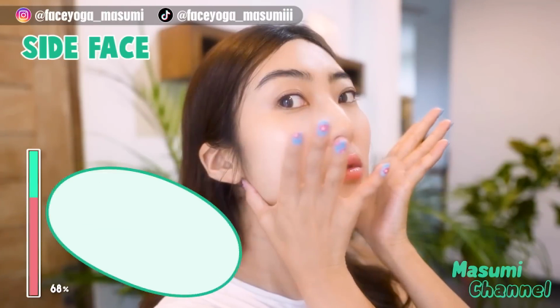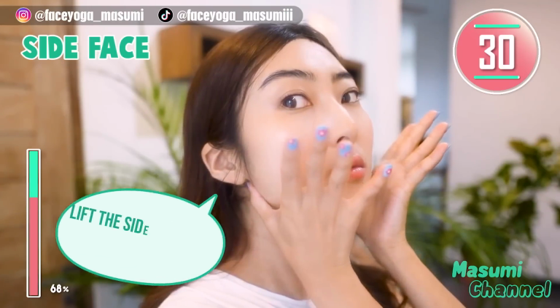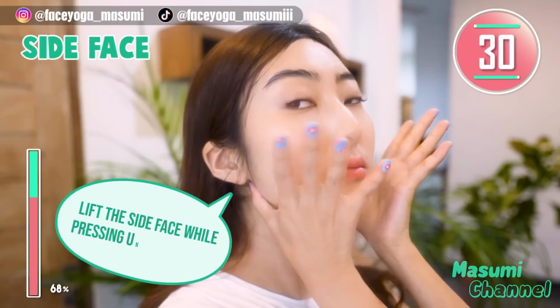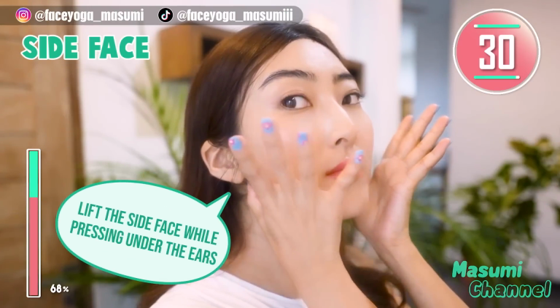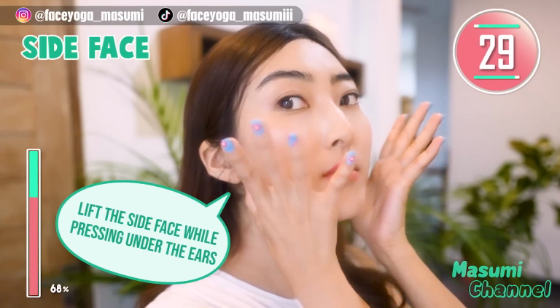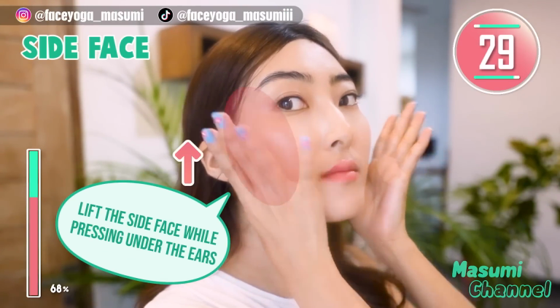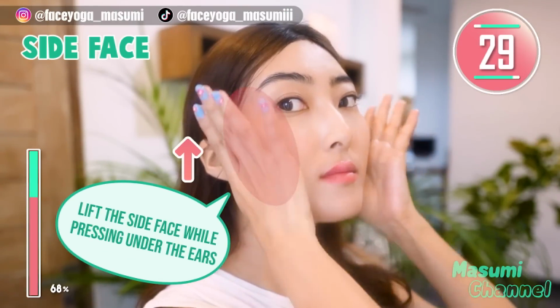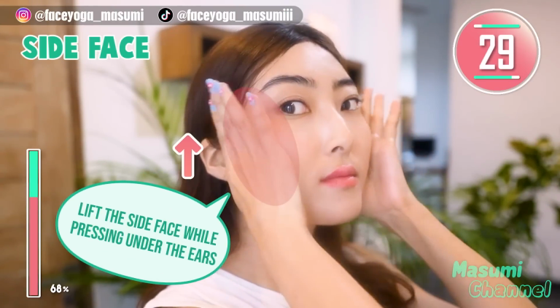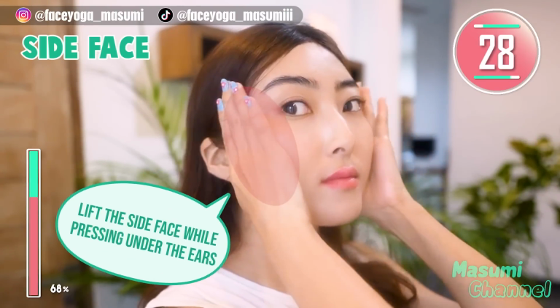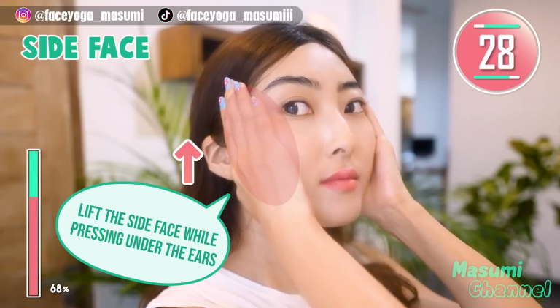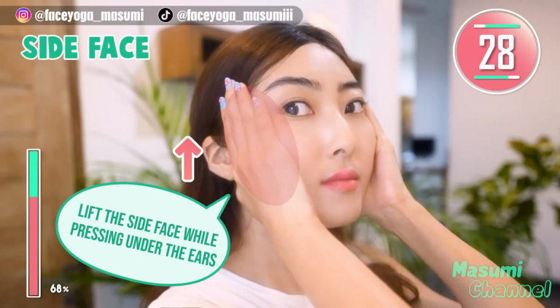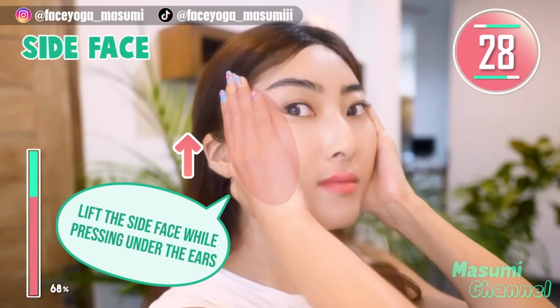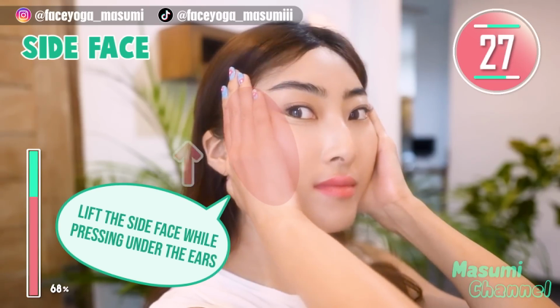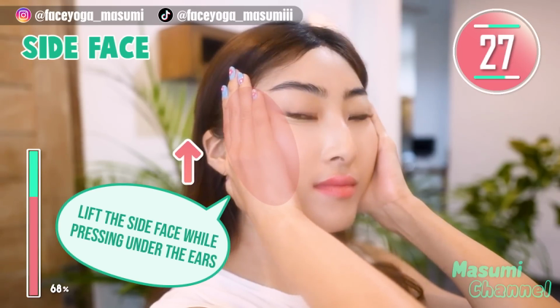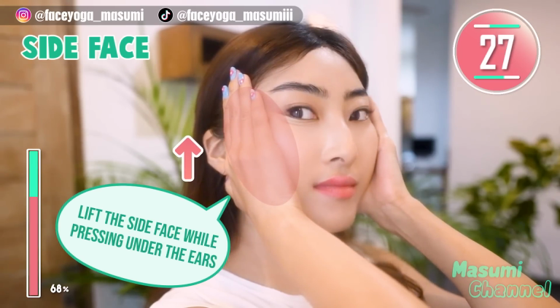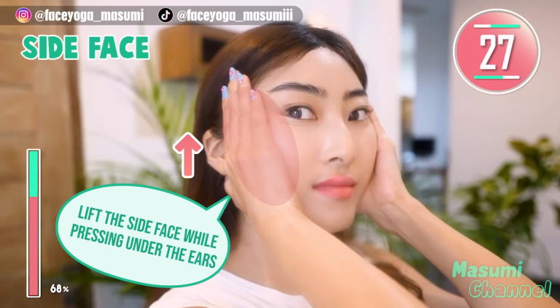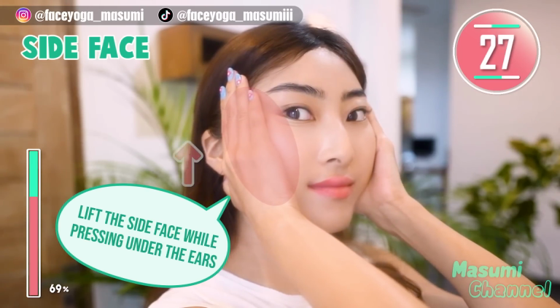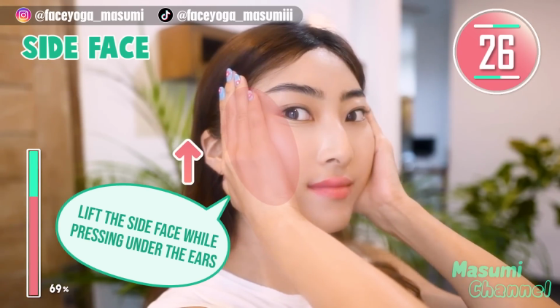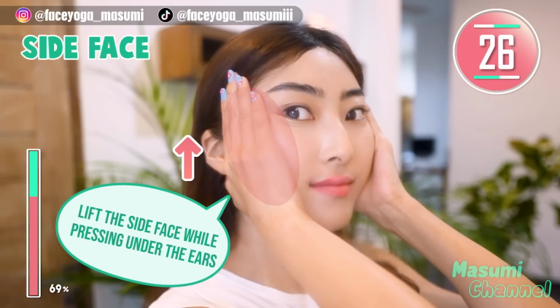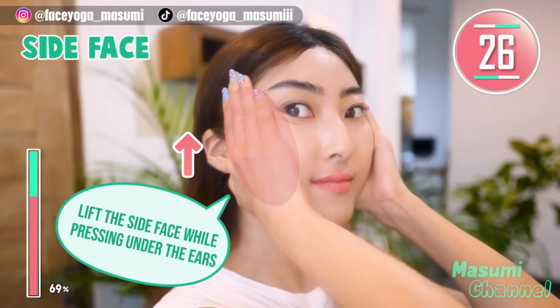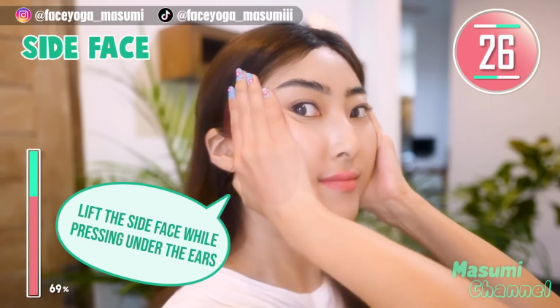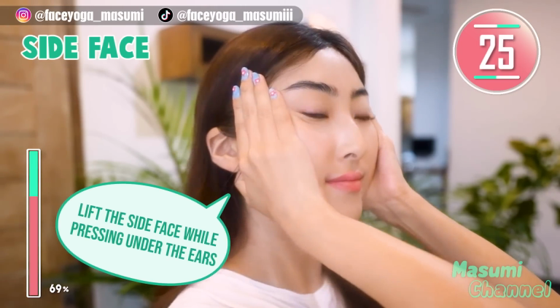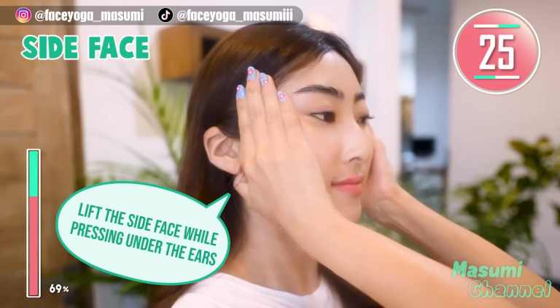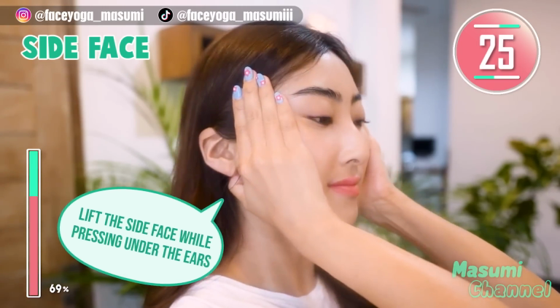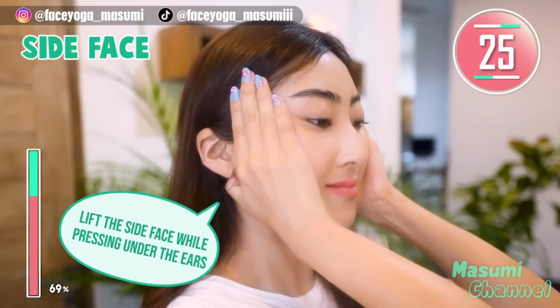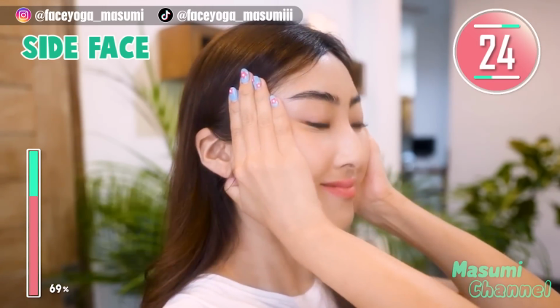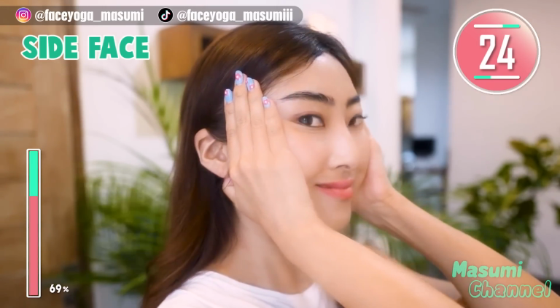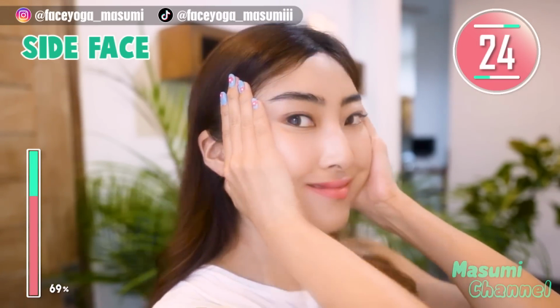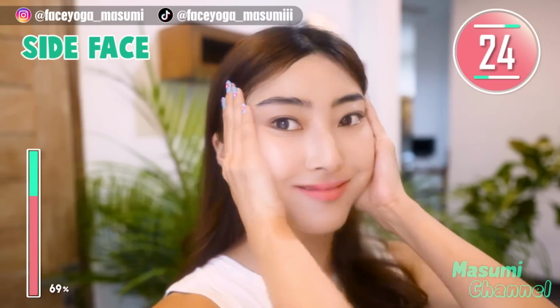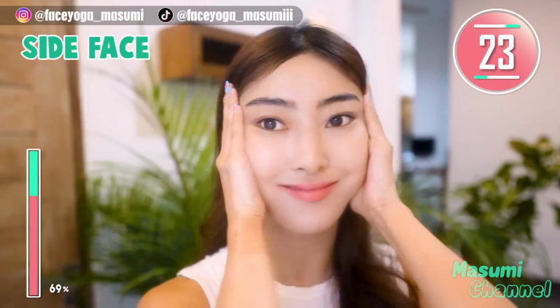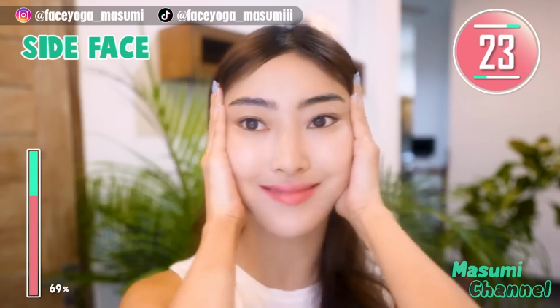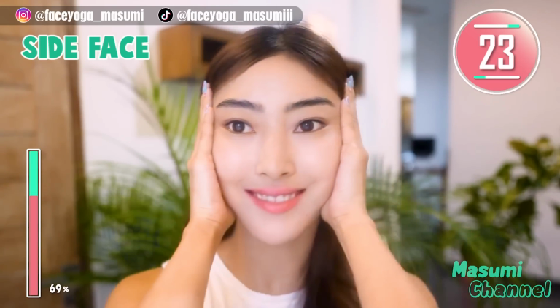Press your palms on the side of your face and then massage the side of your face in a lifting motion. Stay there.